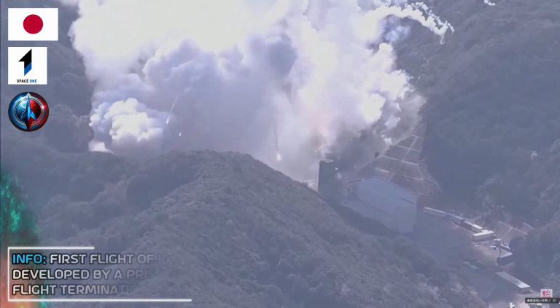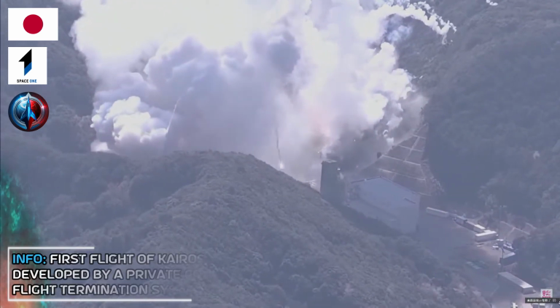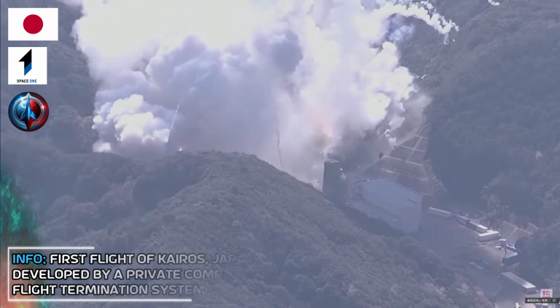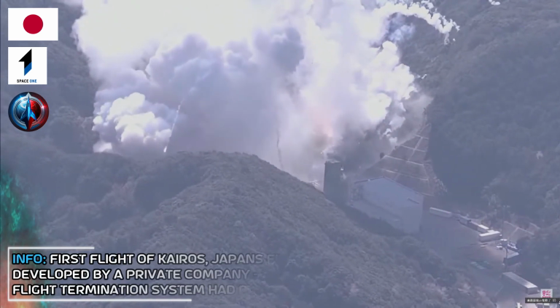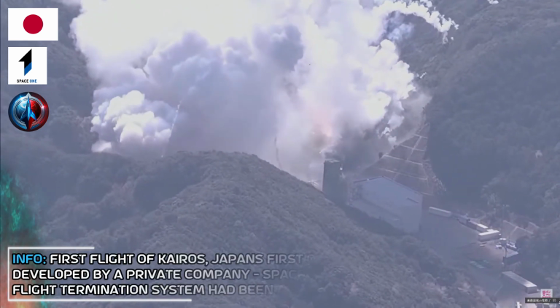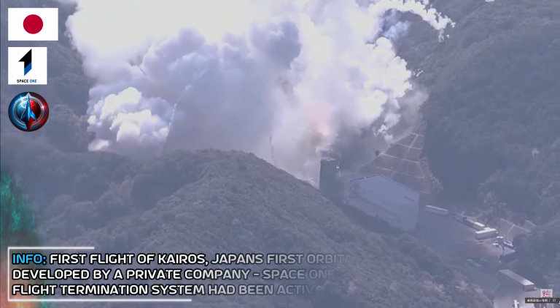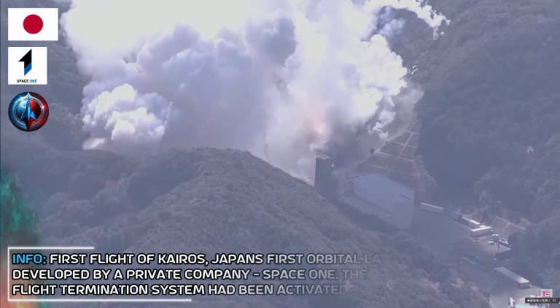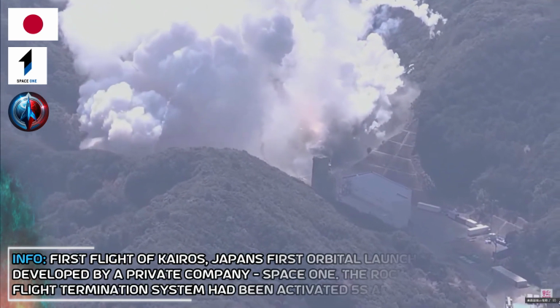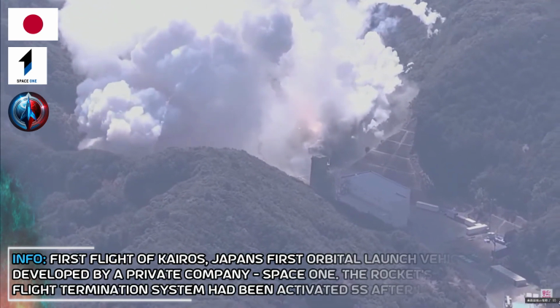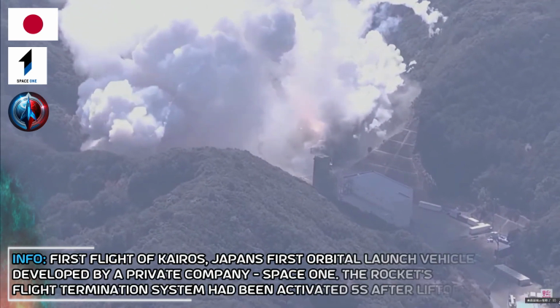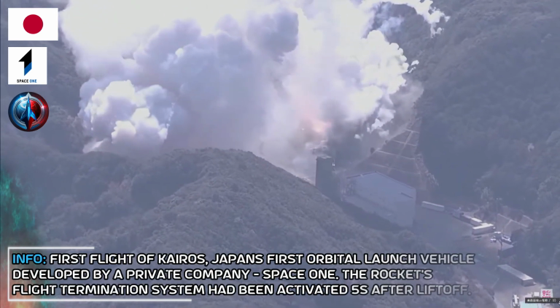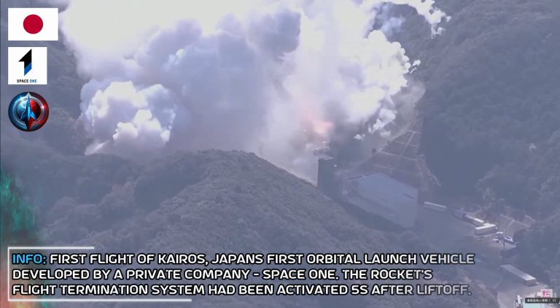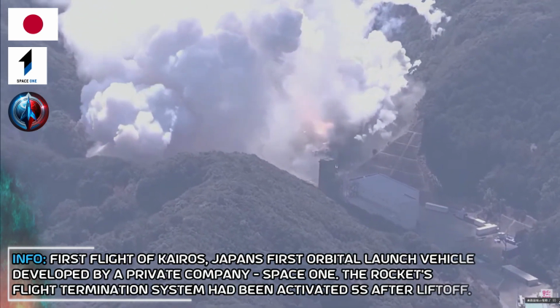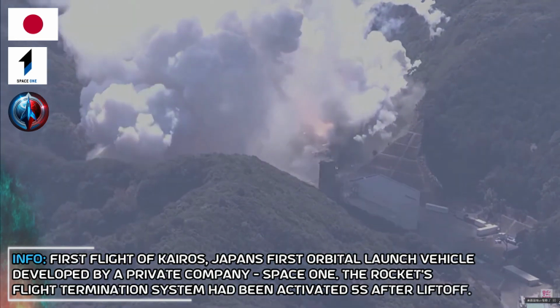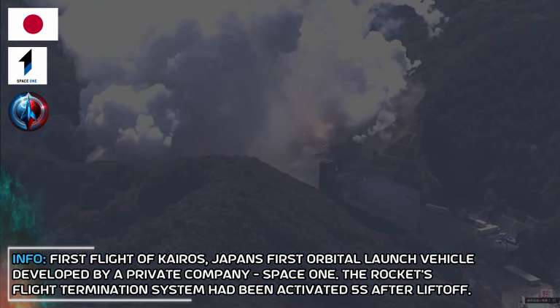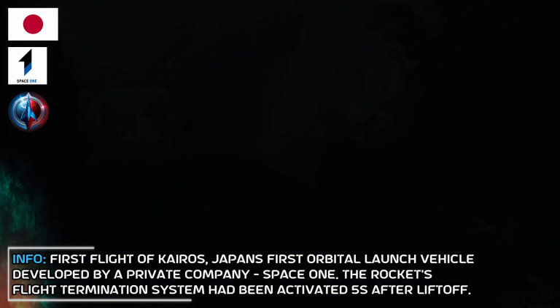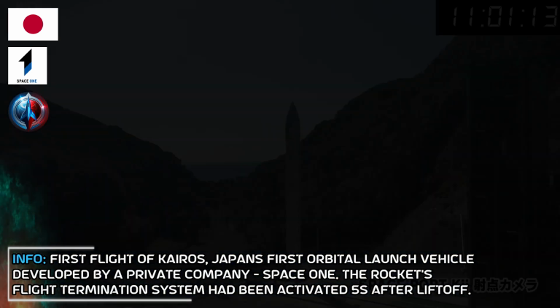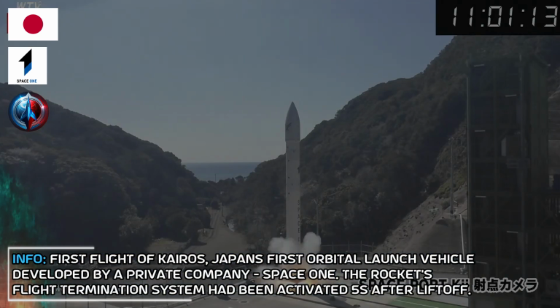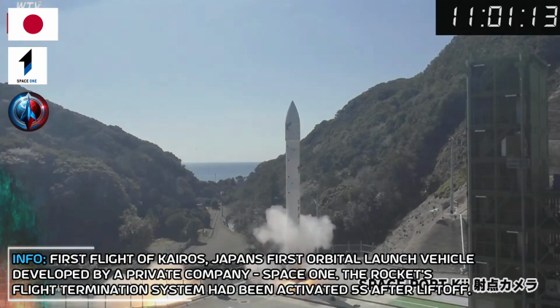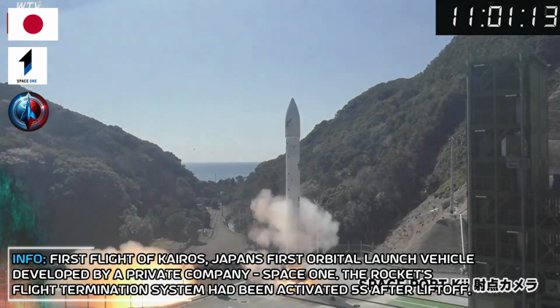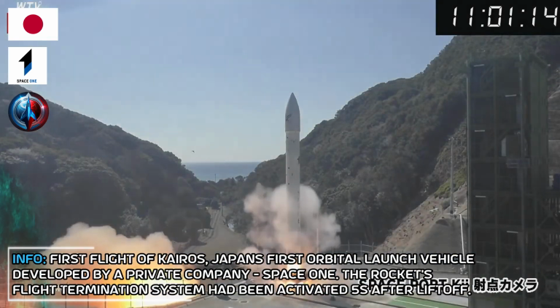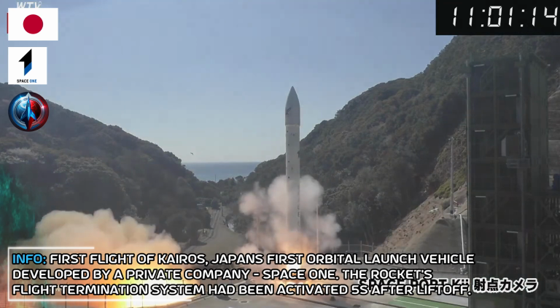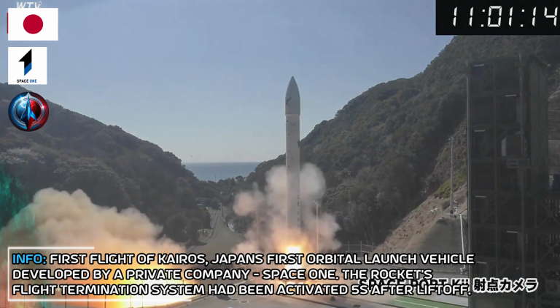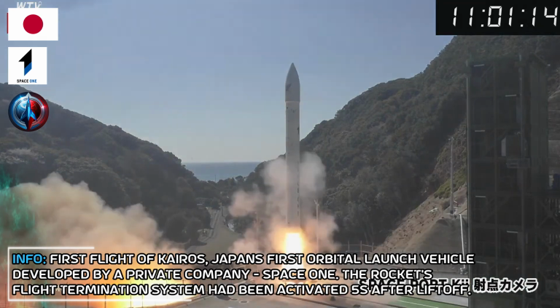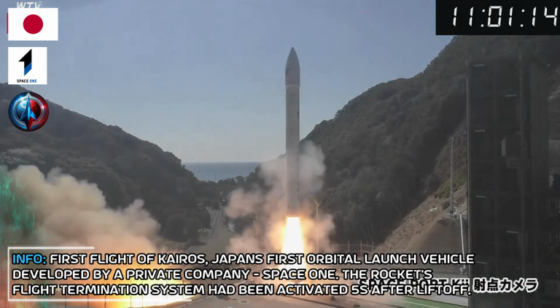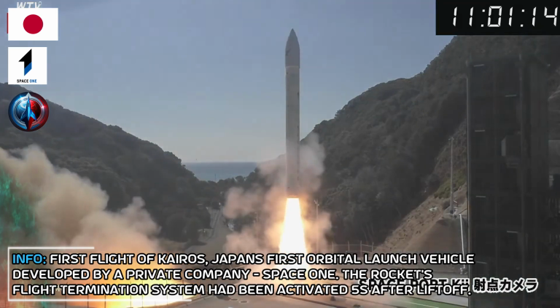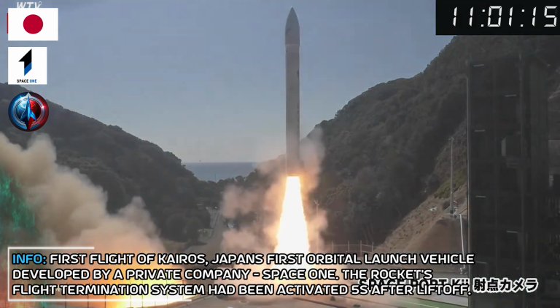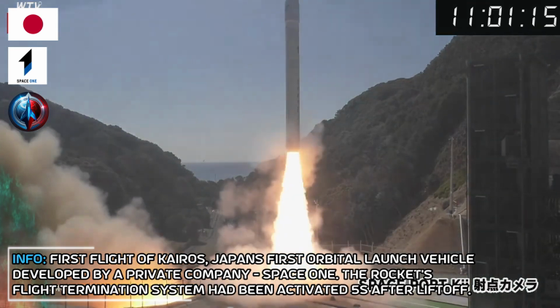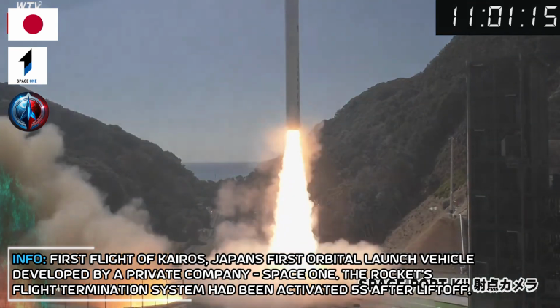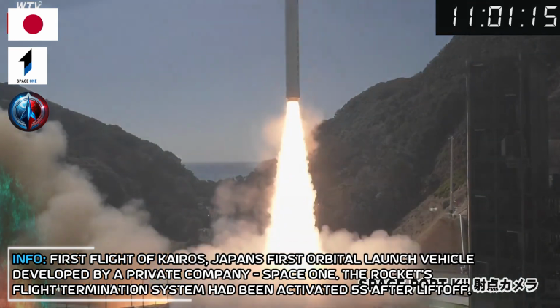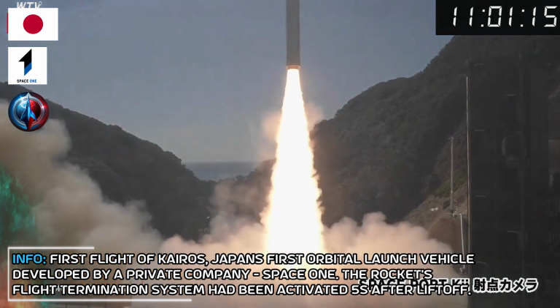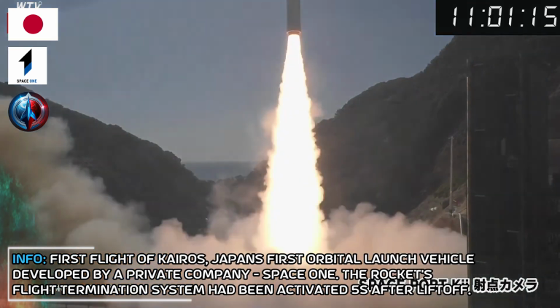At the end of the day, we are in the air!